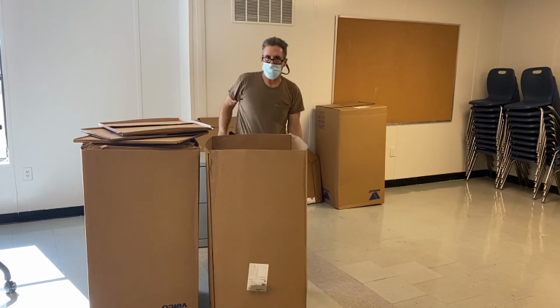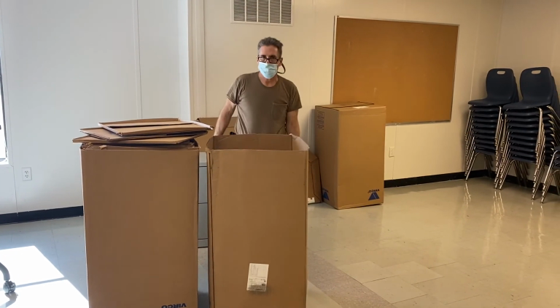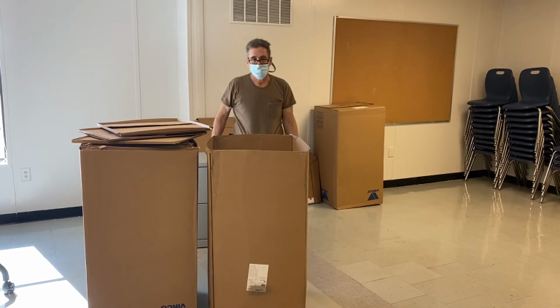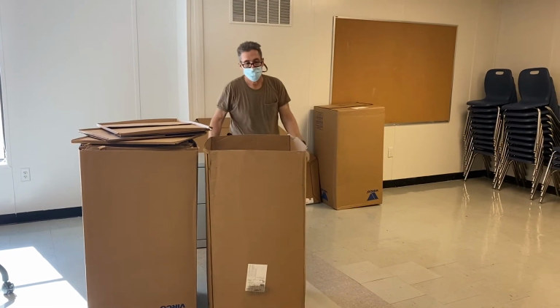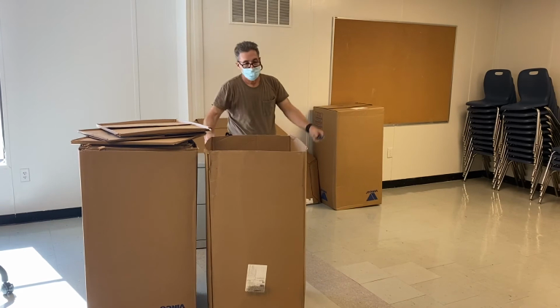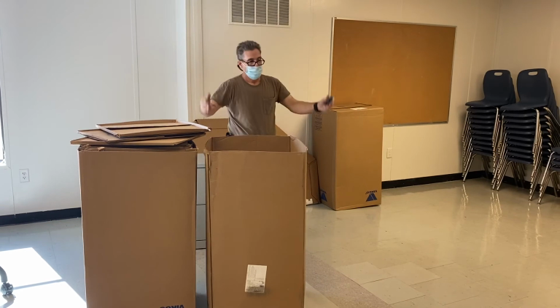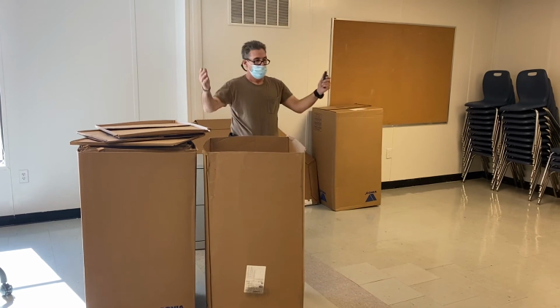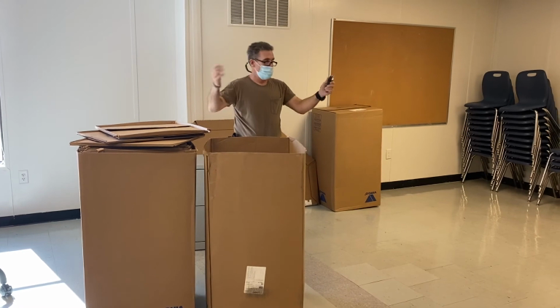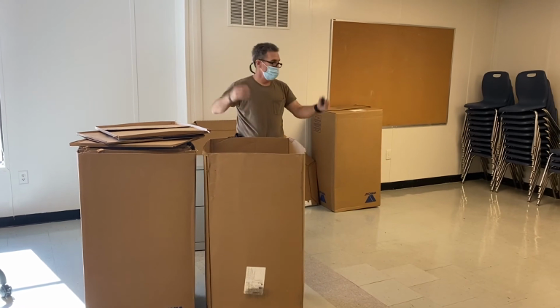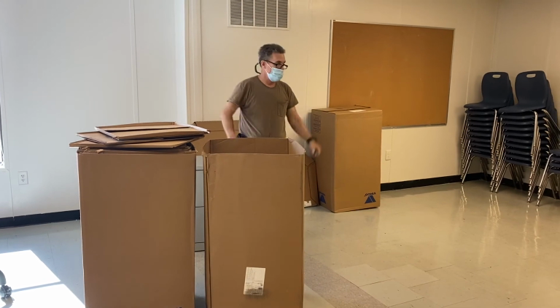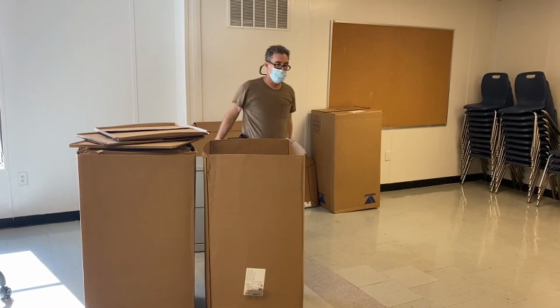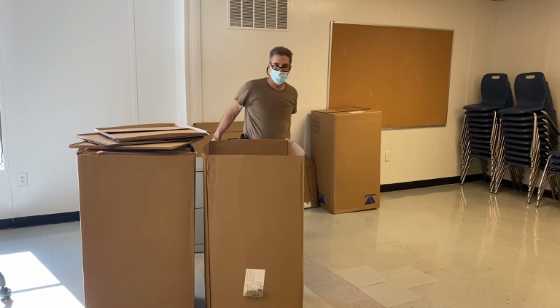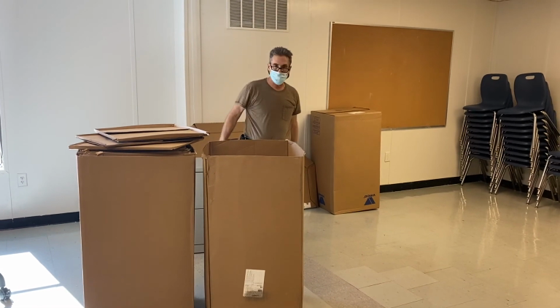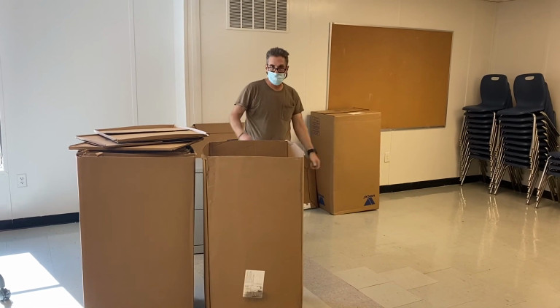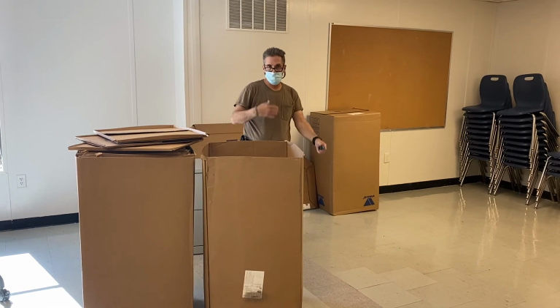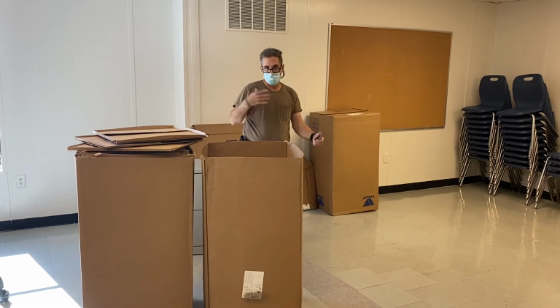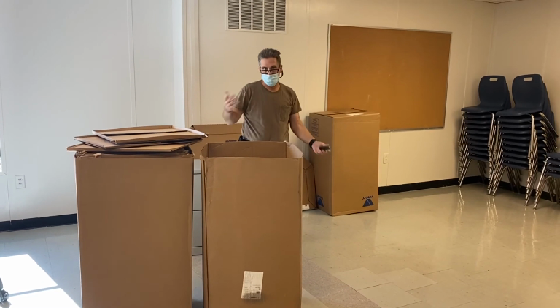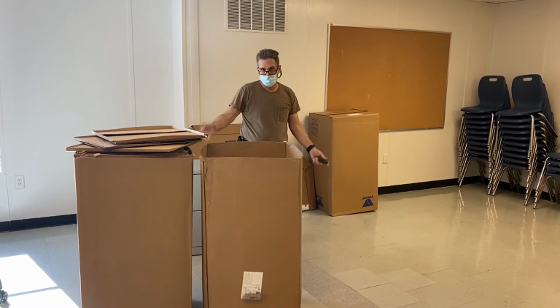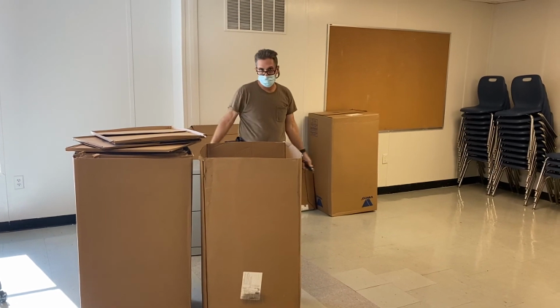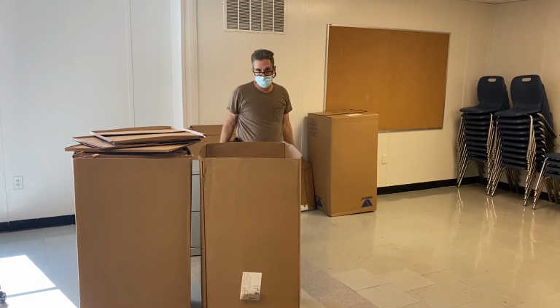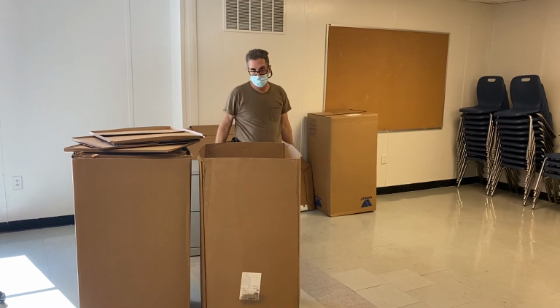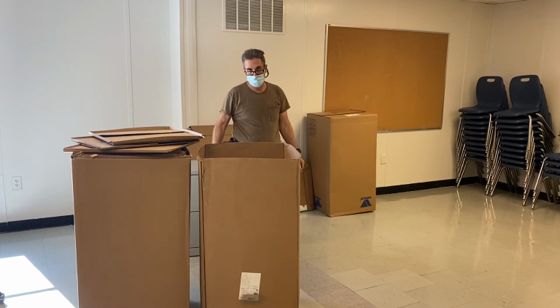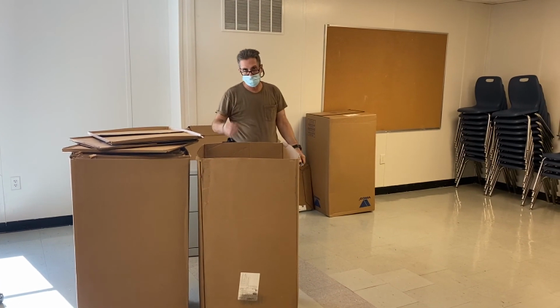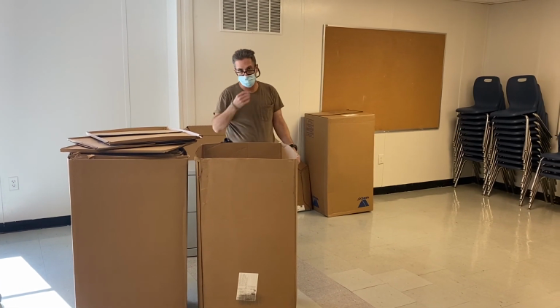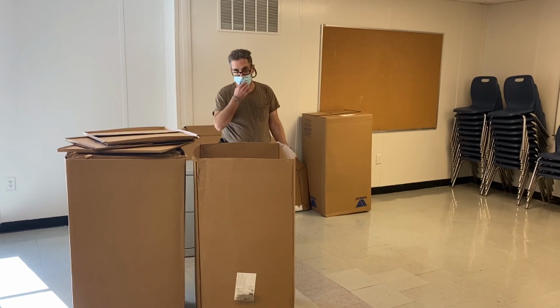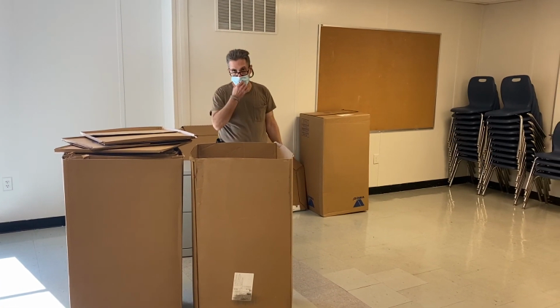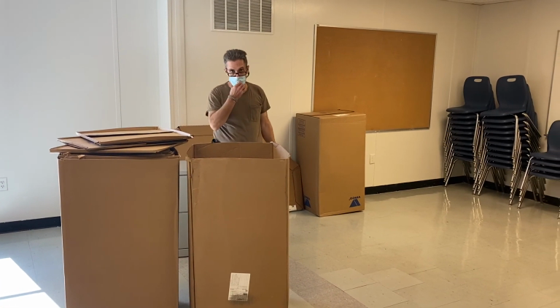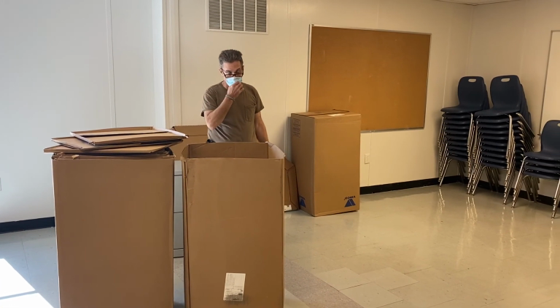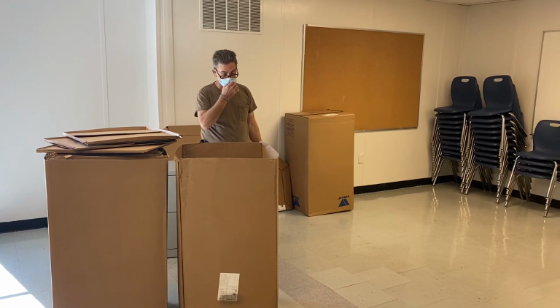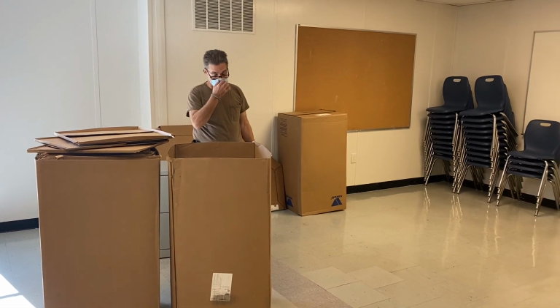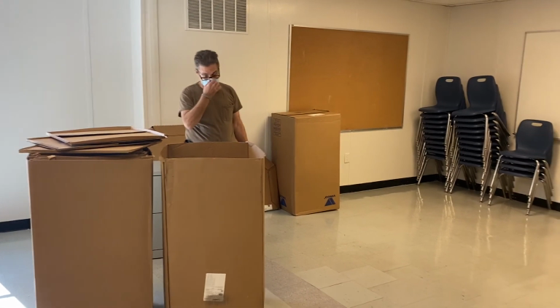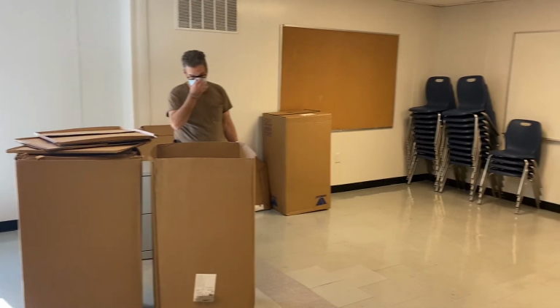And that's how you — in my opinion — properly process Verco school furniture chairs.